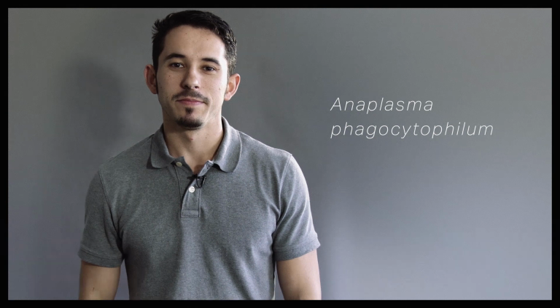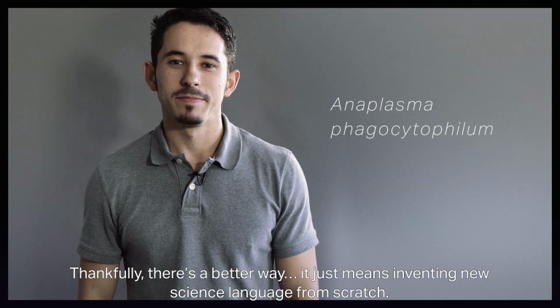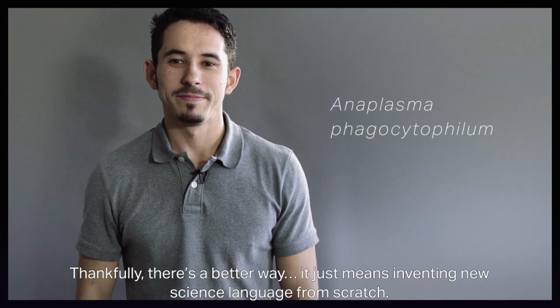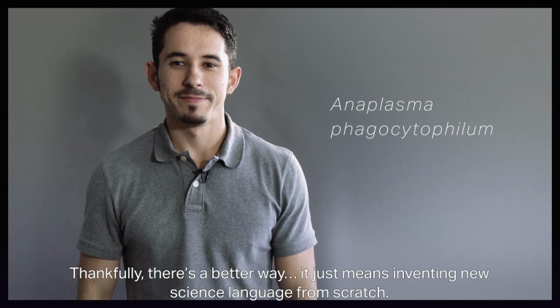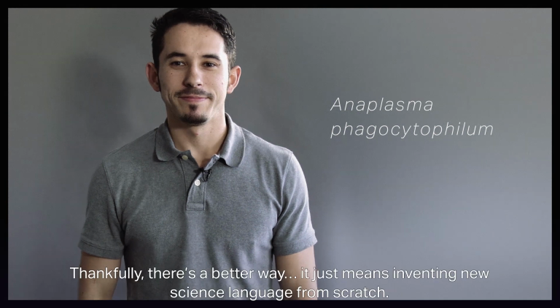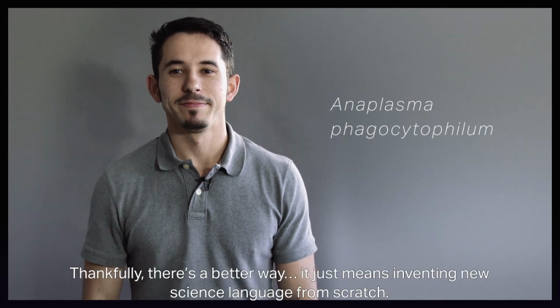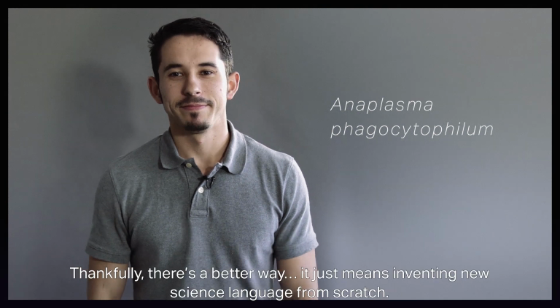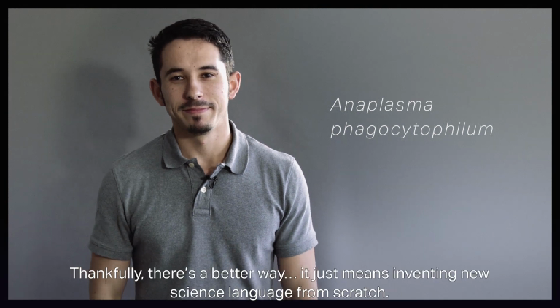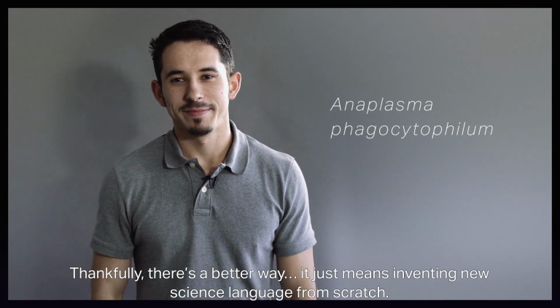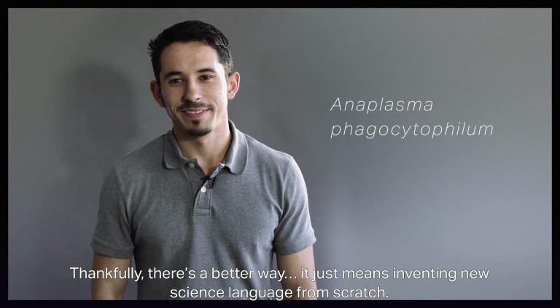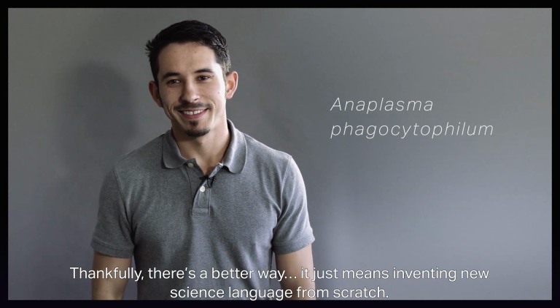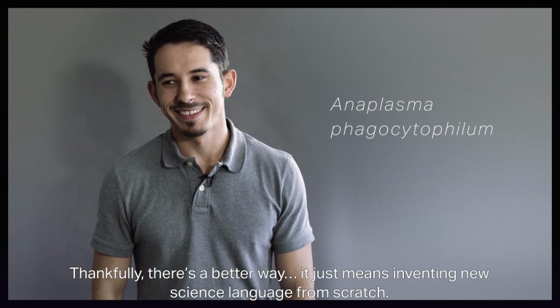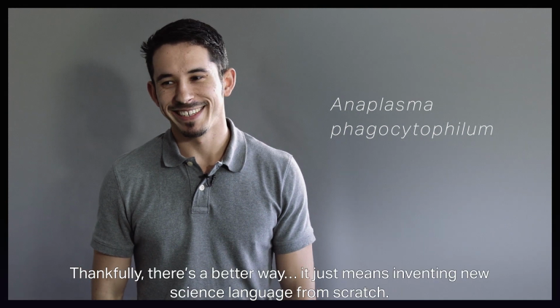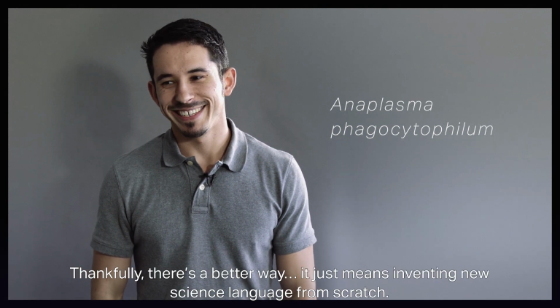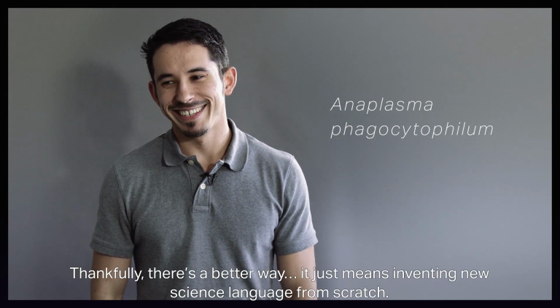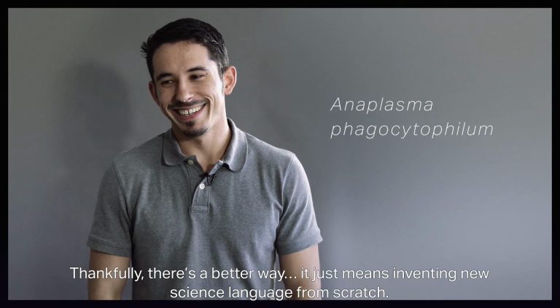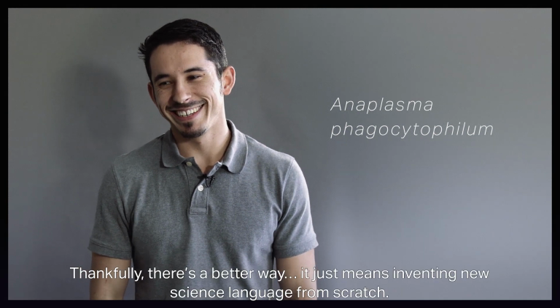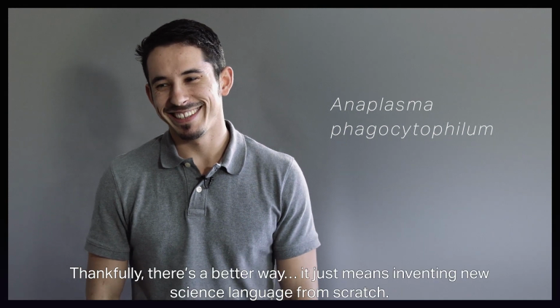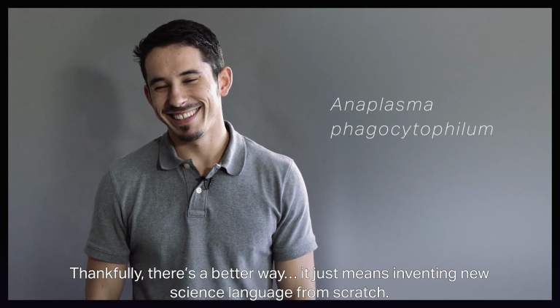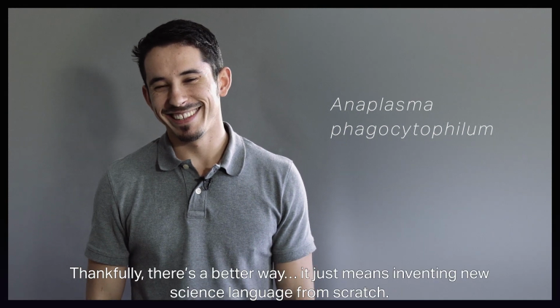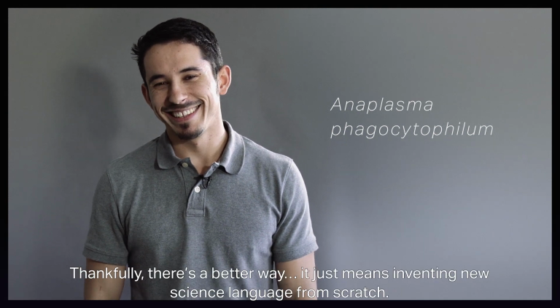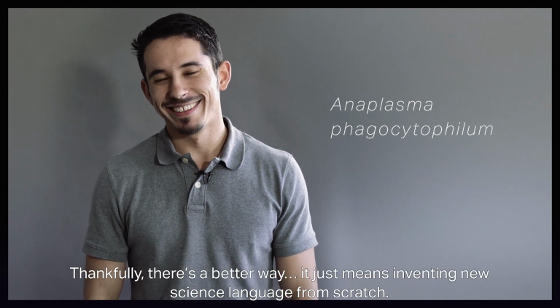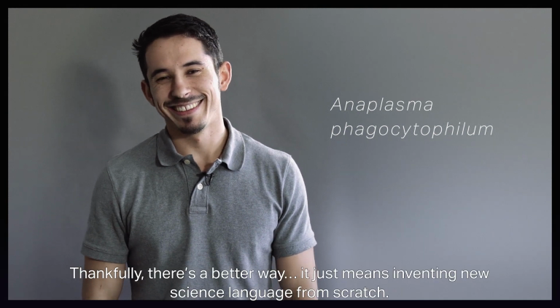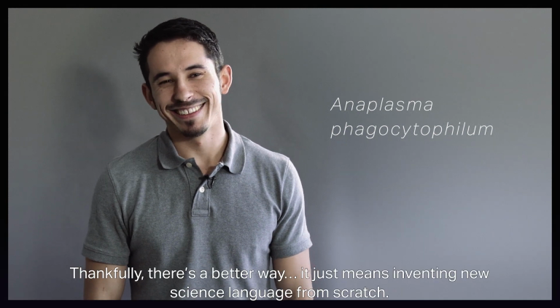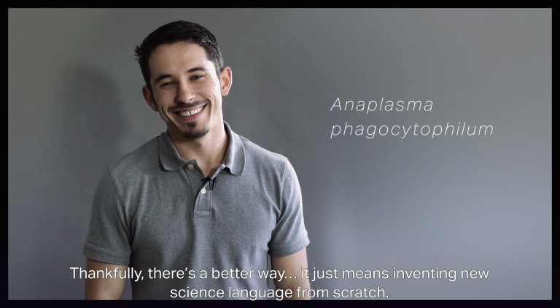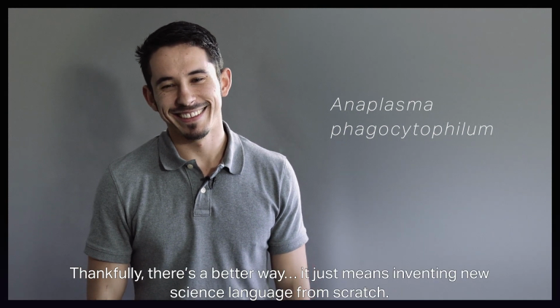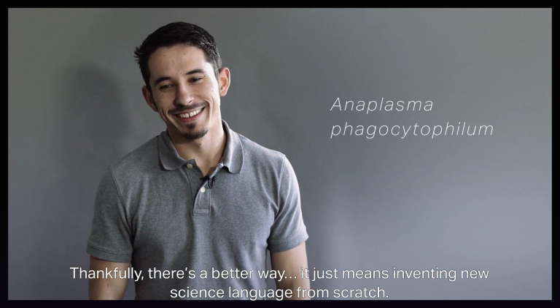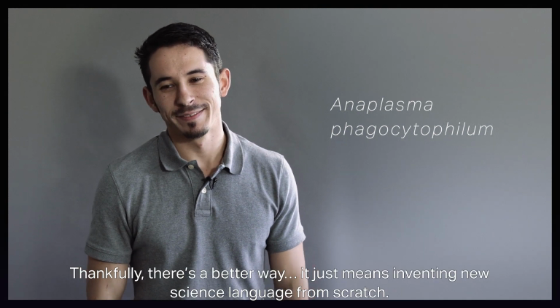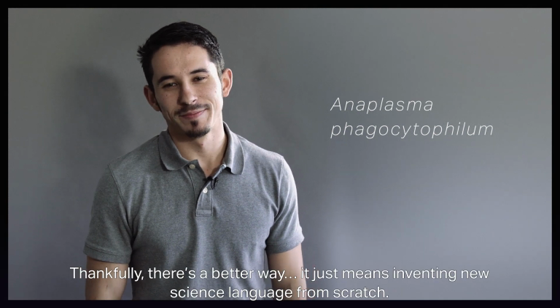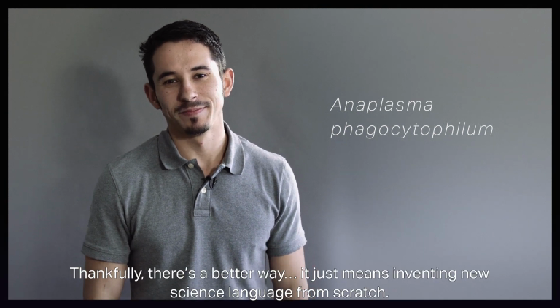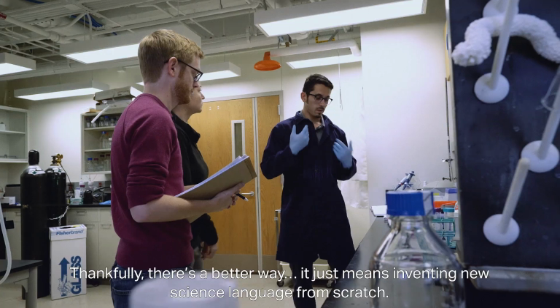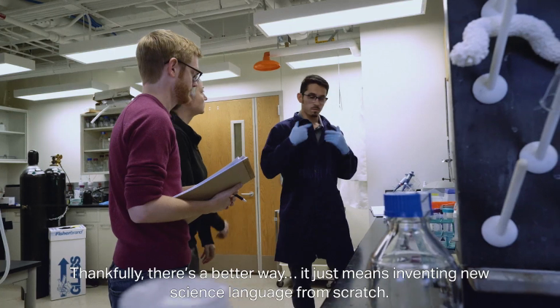Thankfully, there's a better way. It just means inventing new science language from scratch.